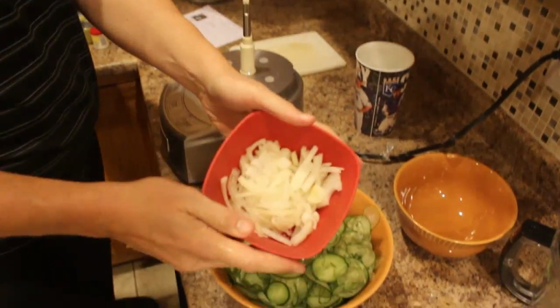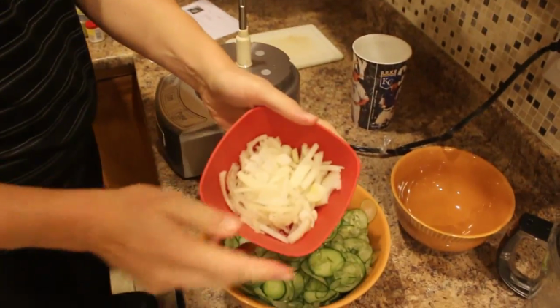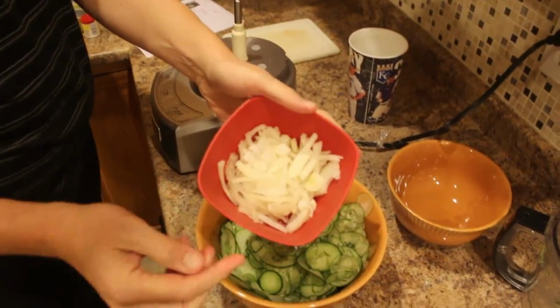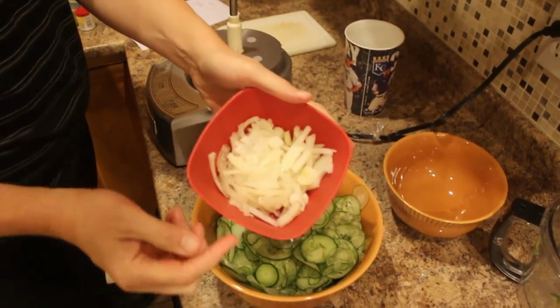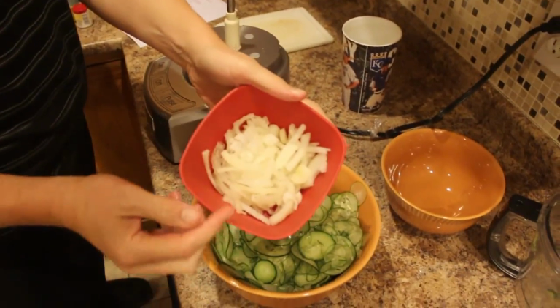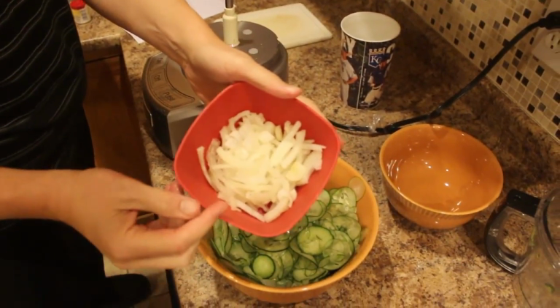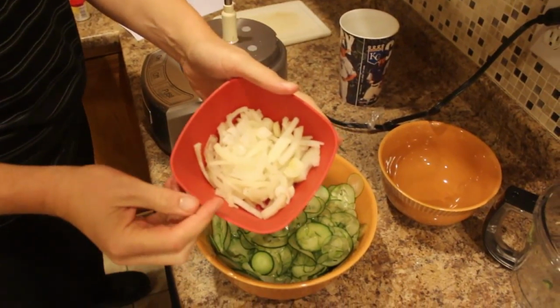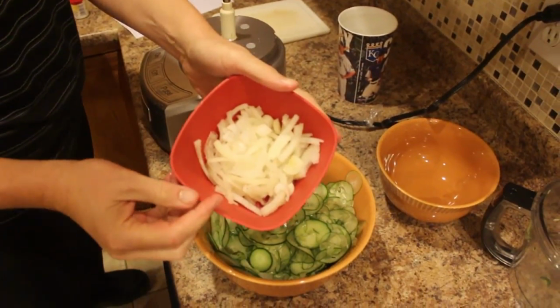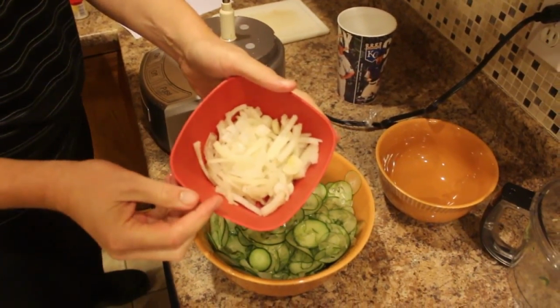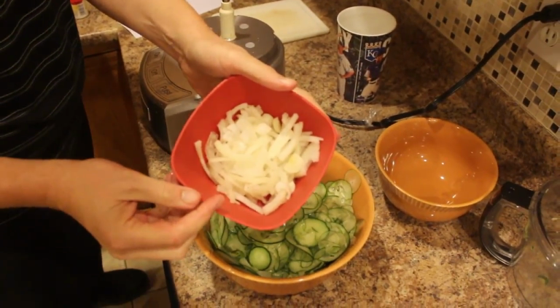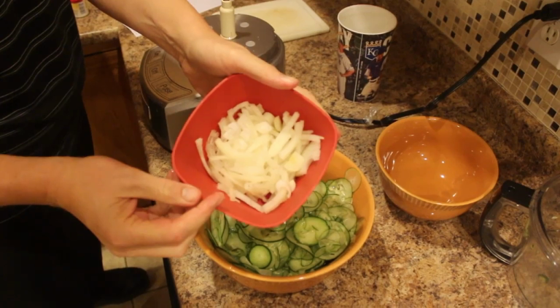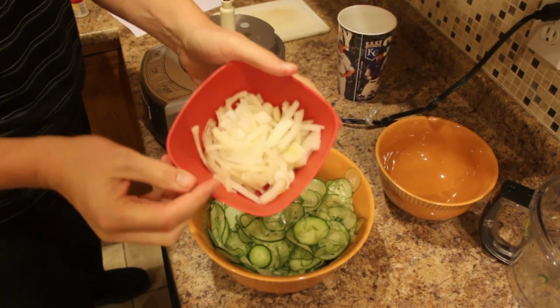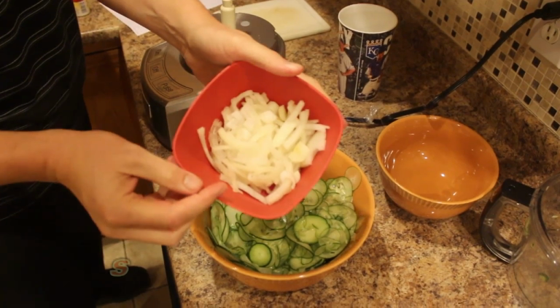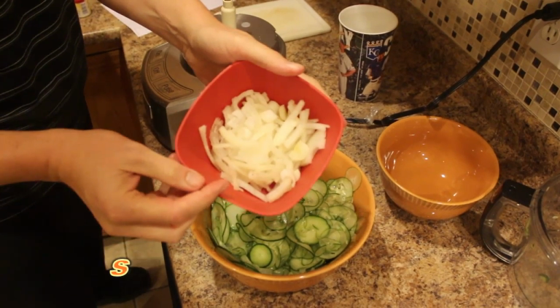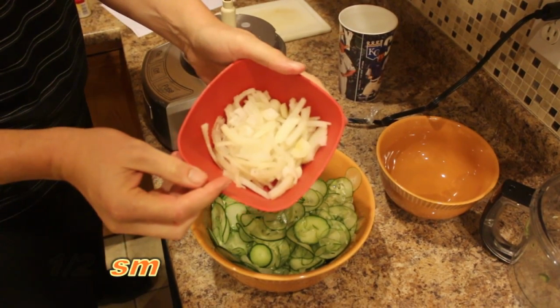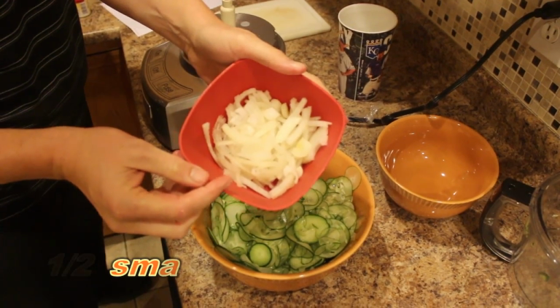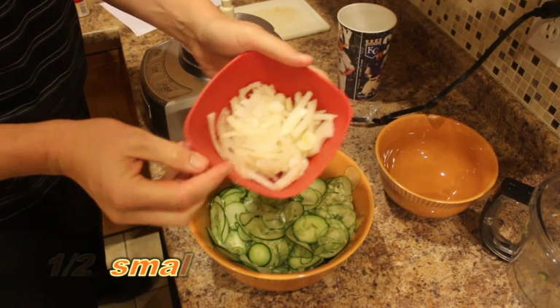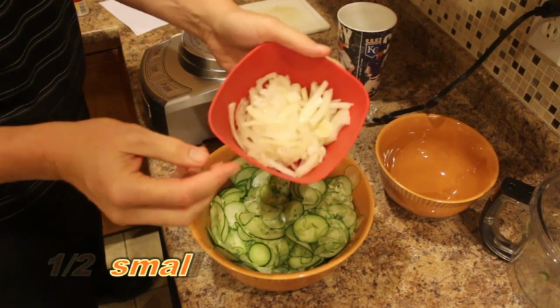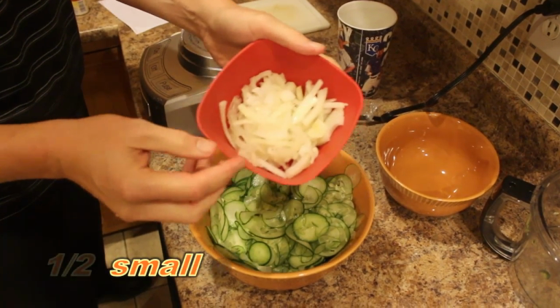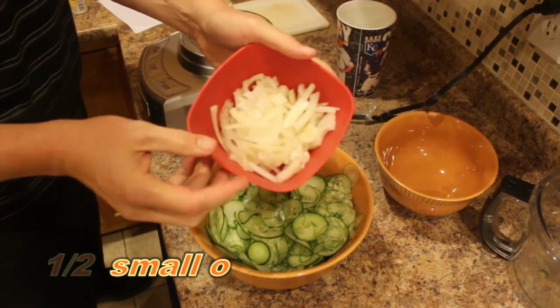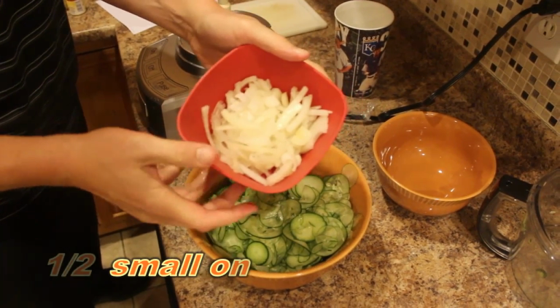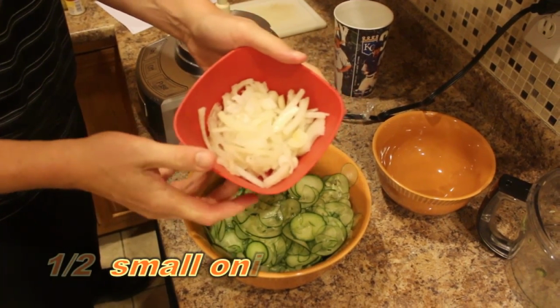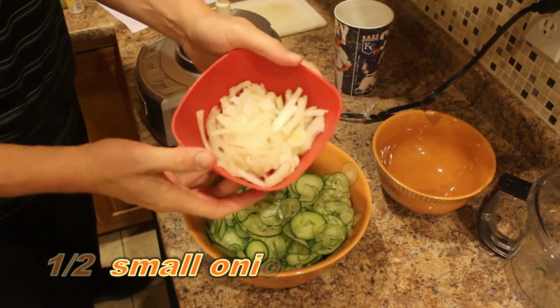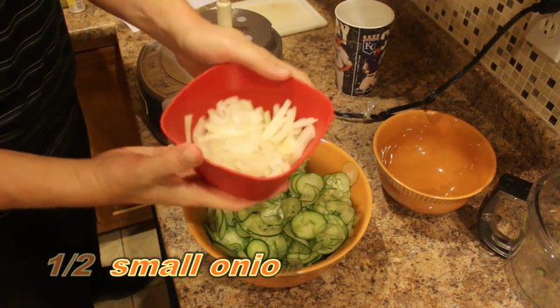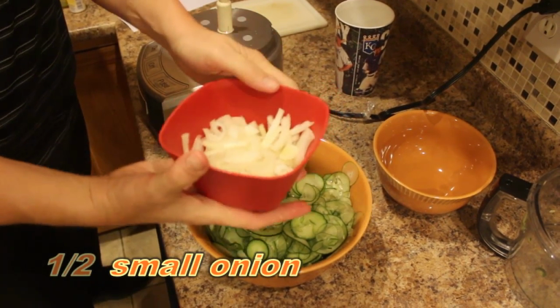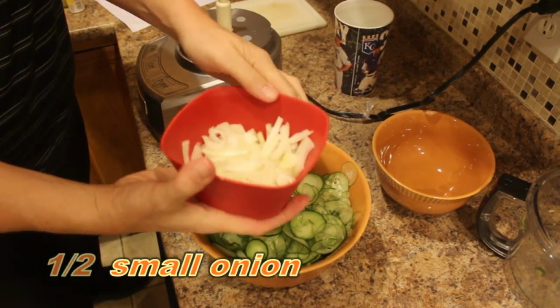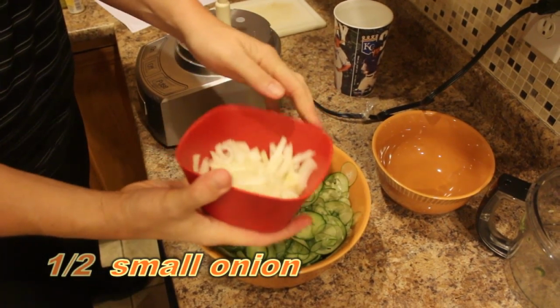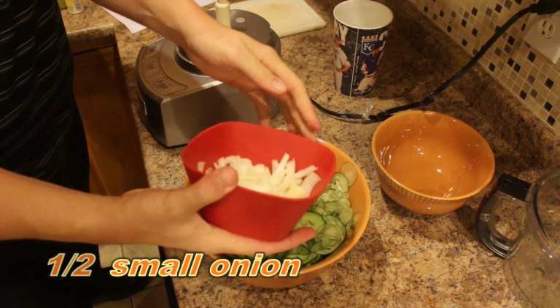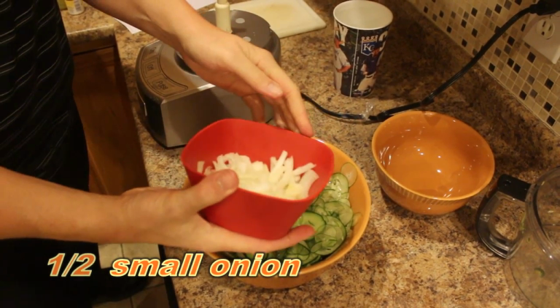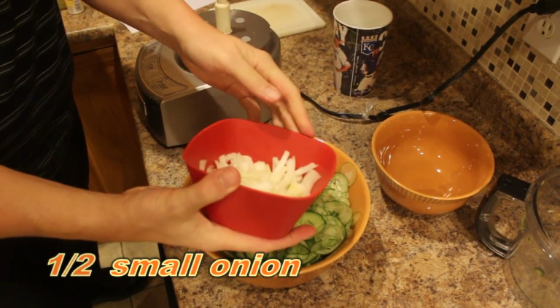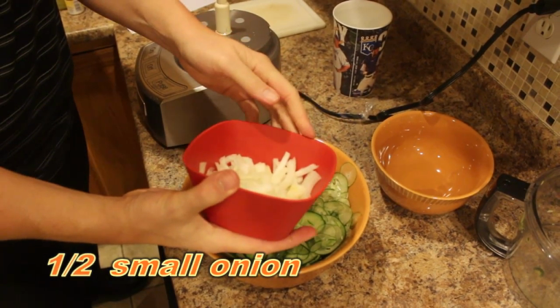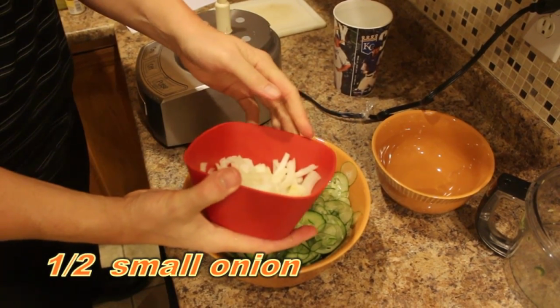I have one half small onion, thinly sliced. I'm going to add that to the bowl.